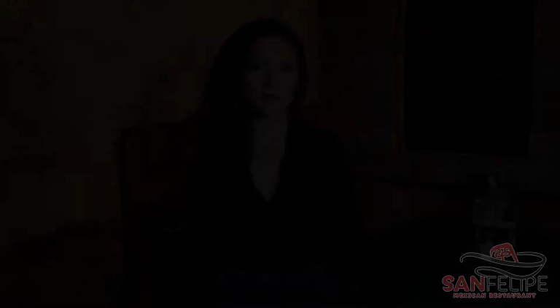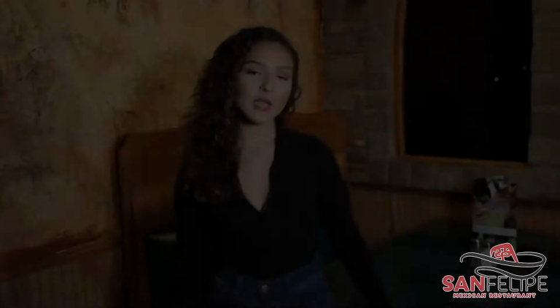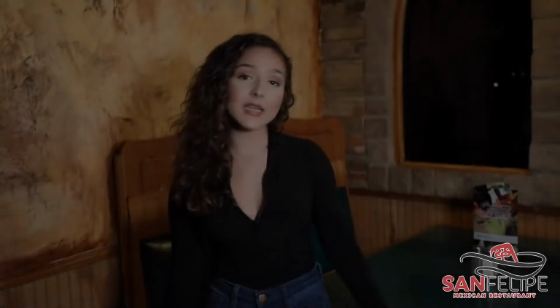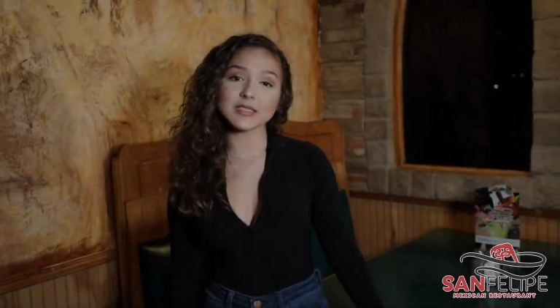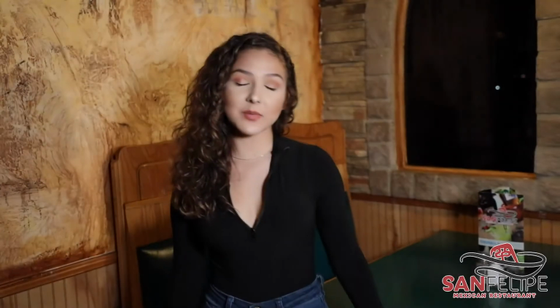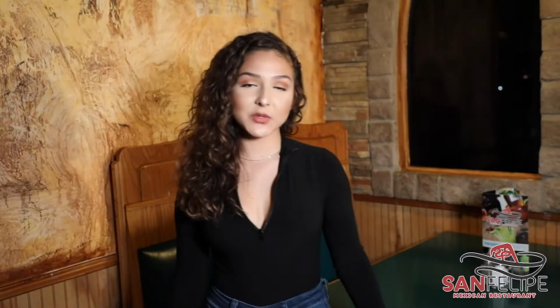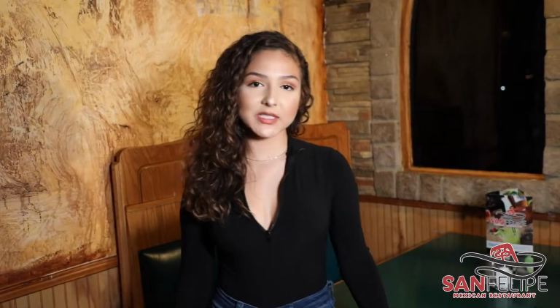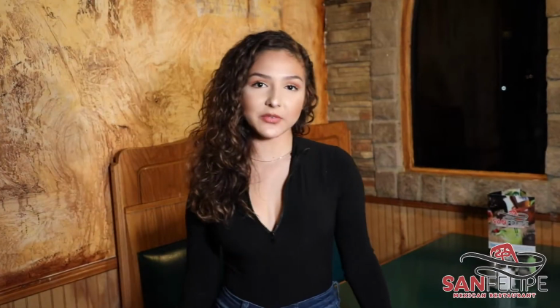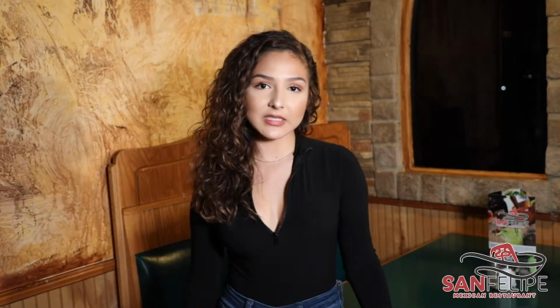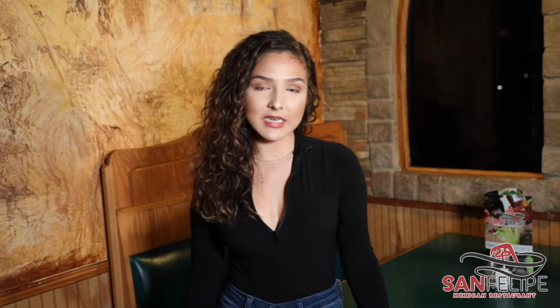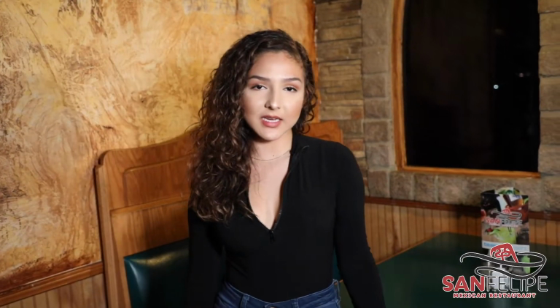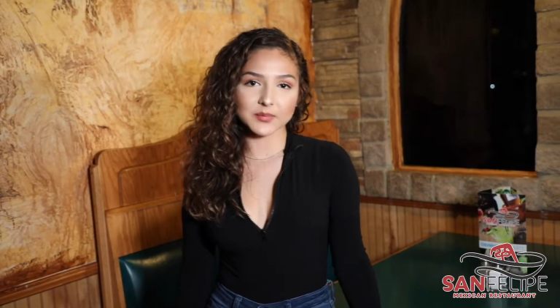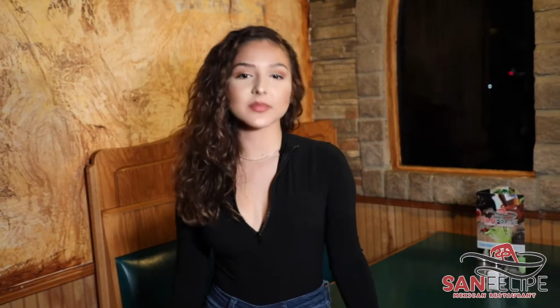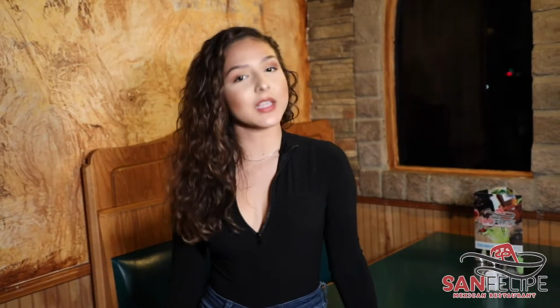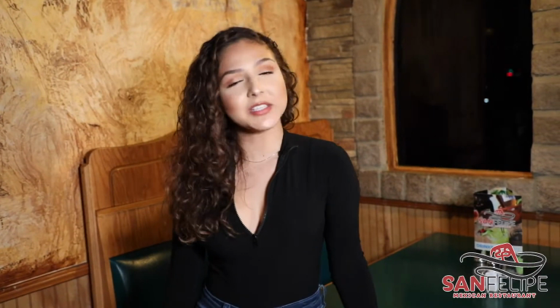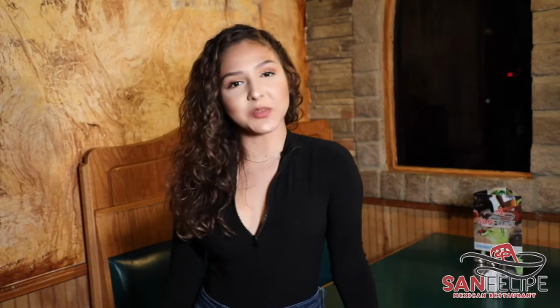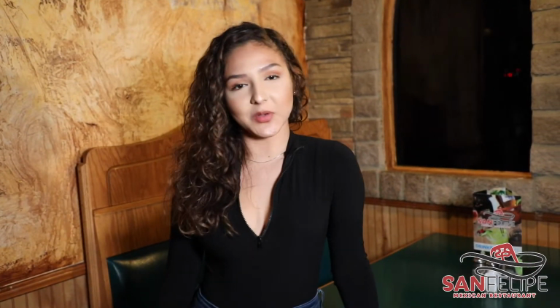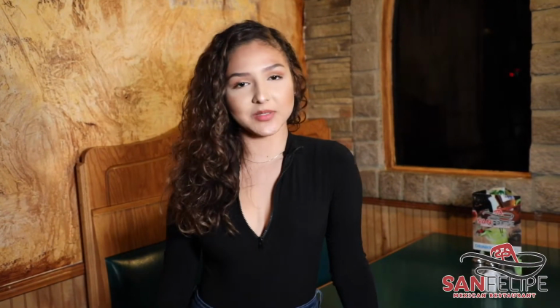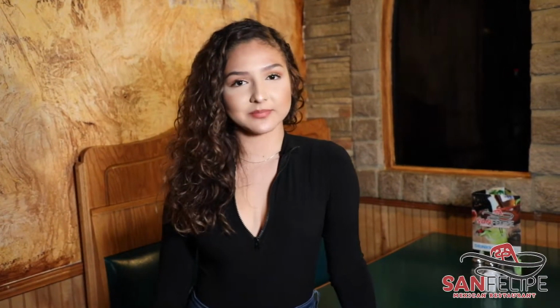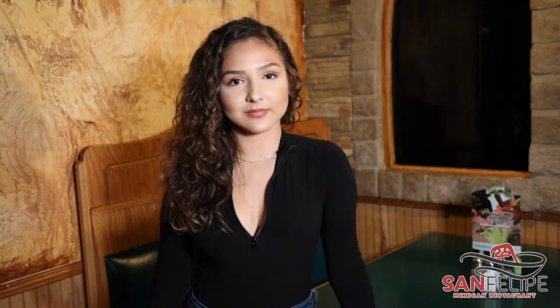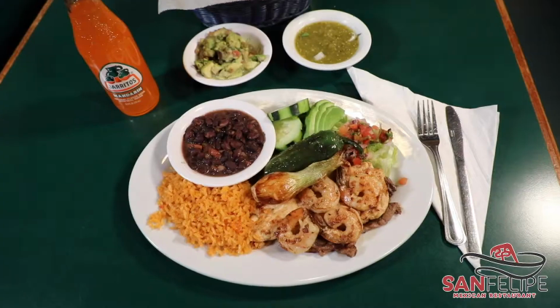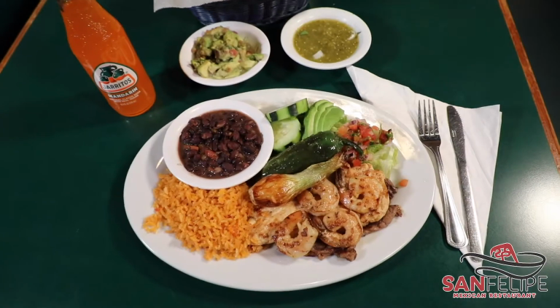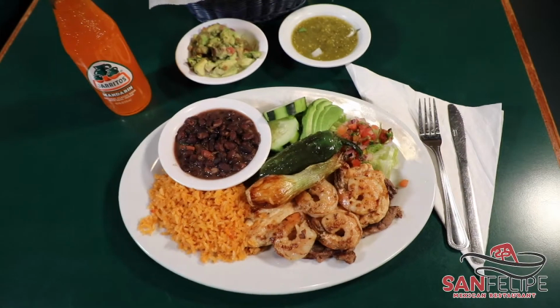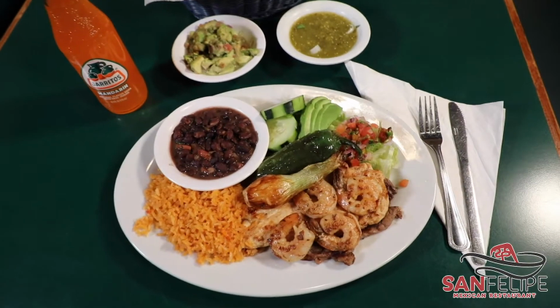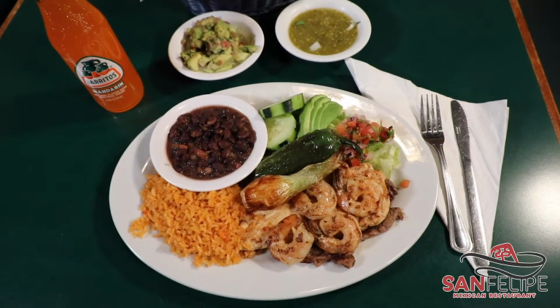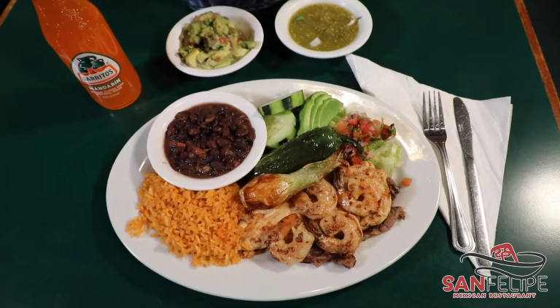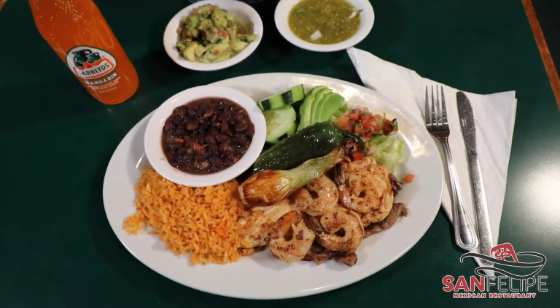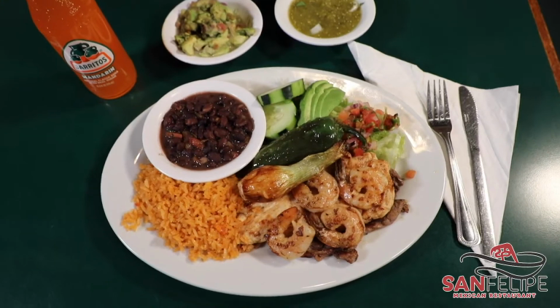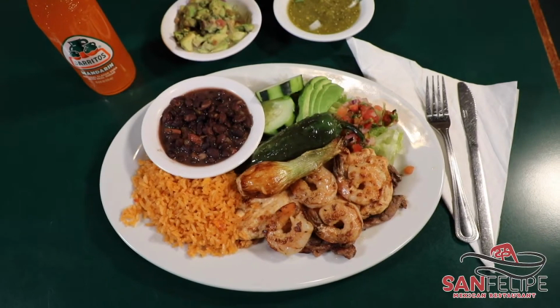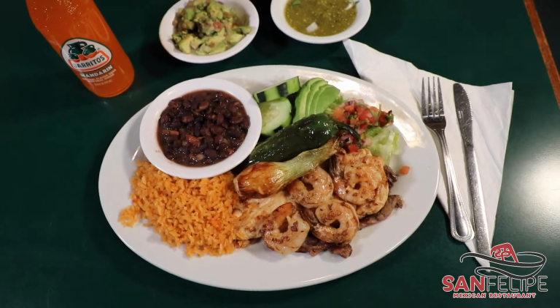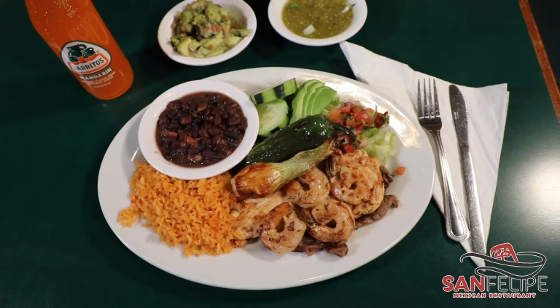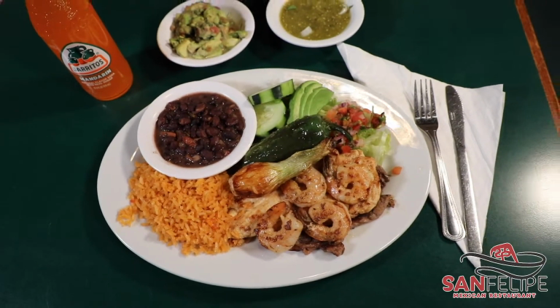Can't decide between seafood and steak? Let's do both. Come try our new Mar y Tierra.